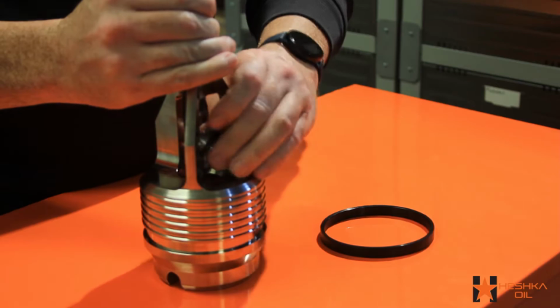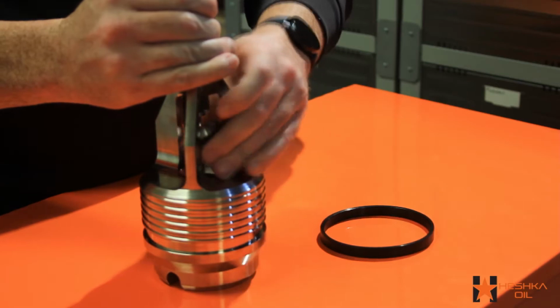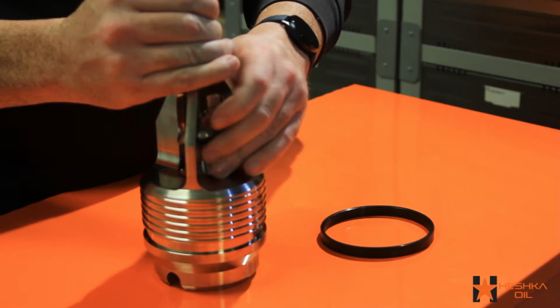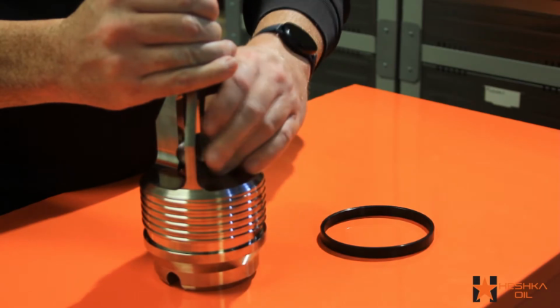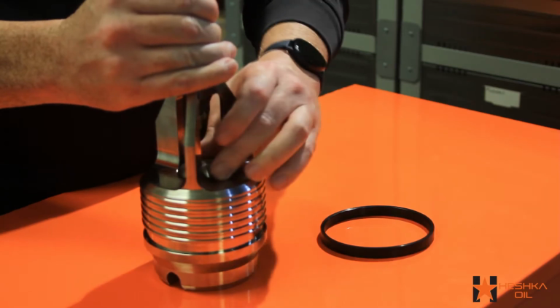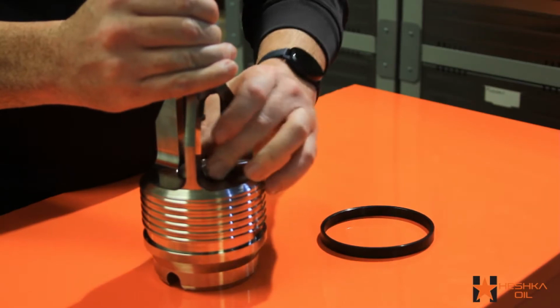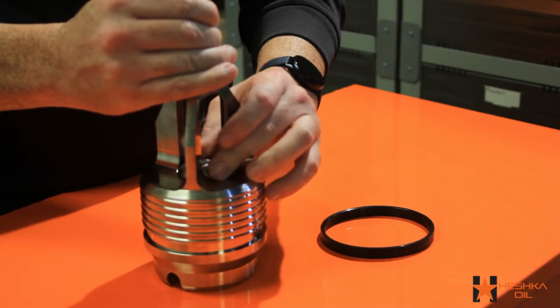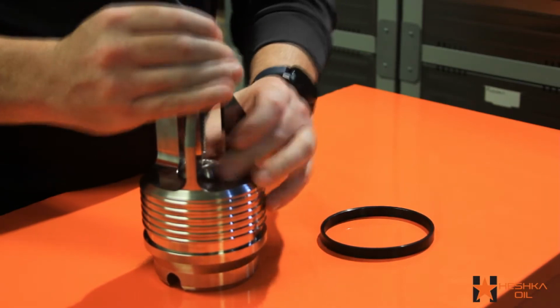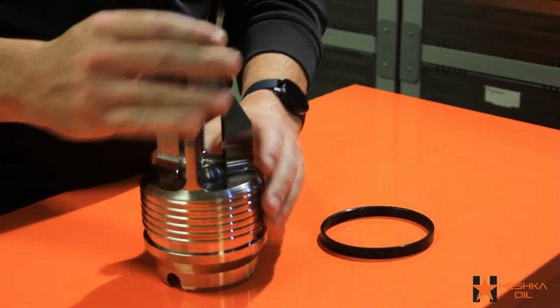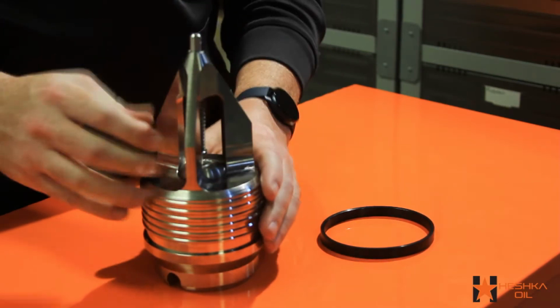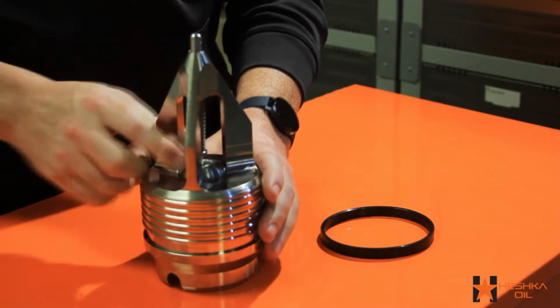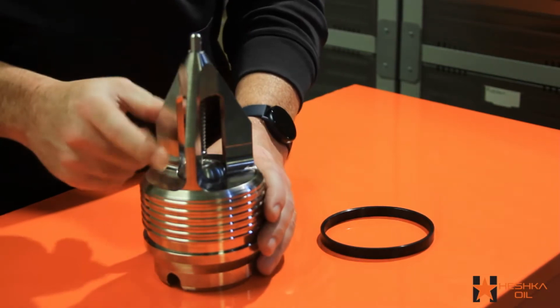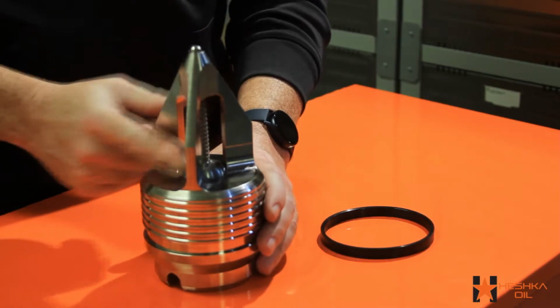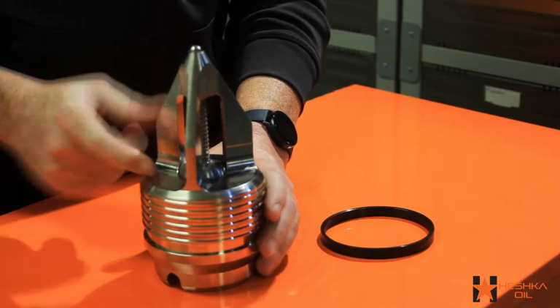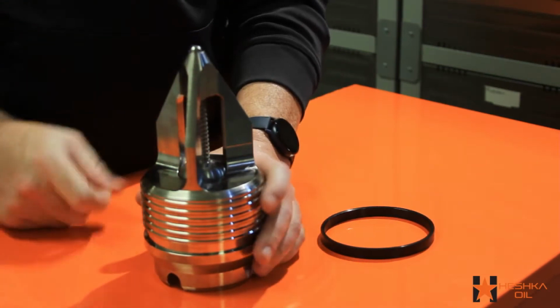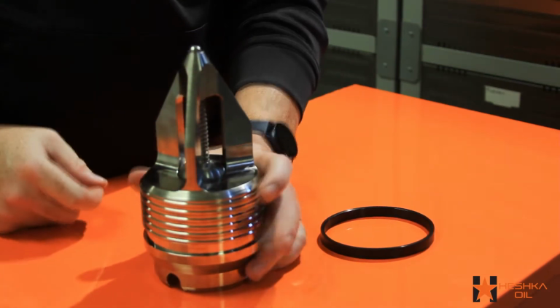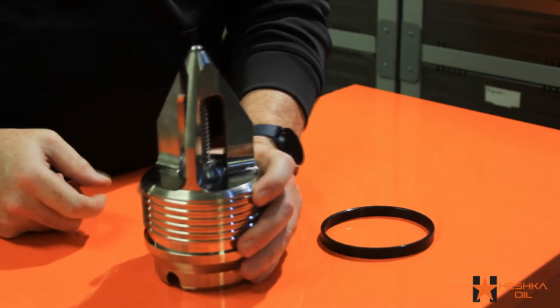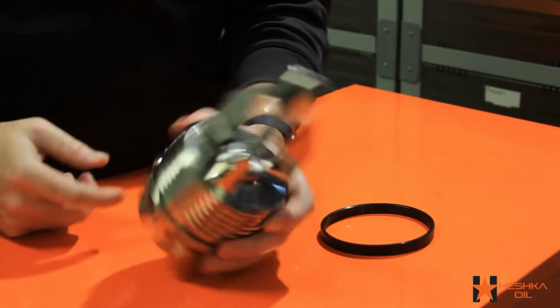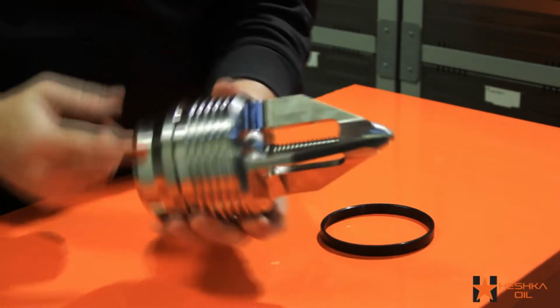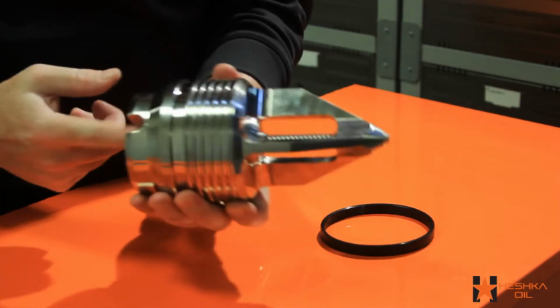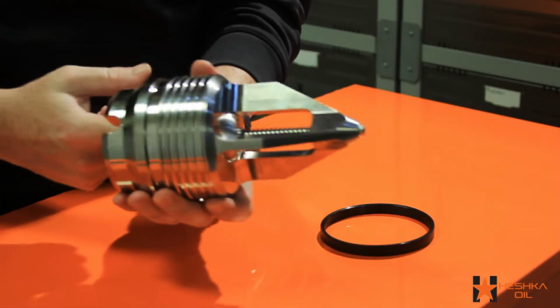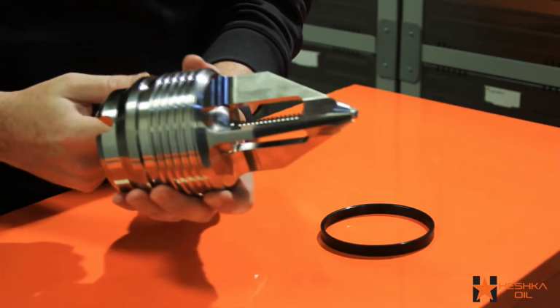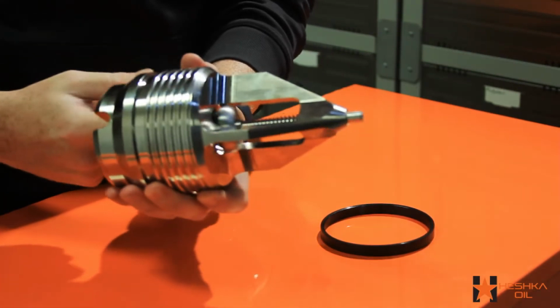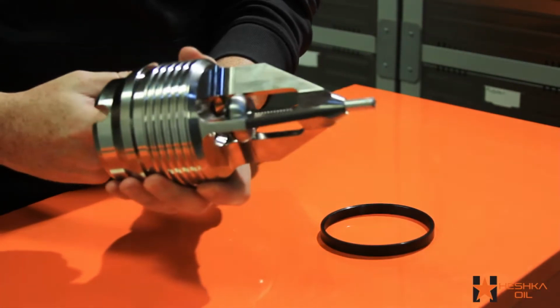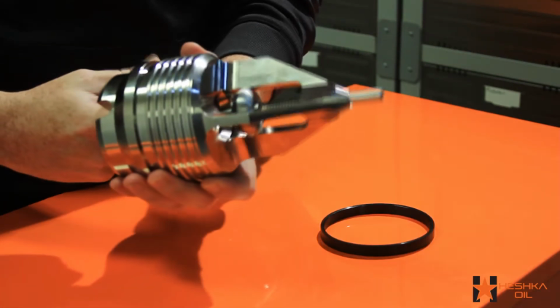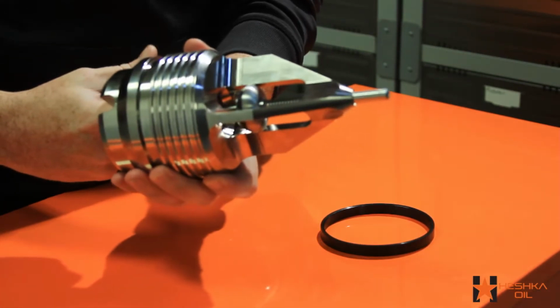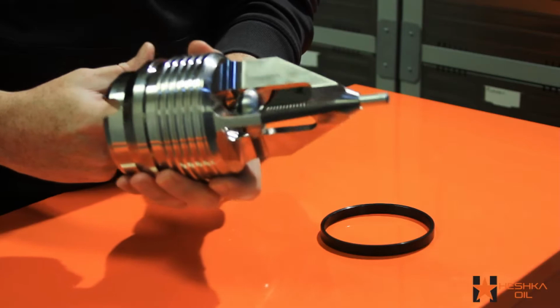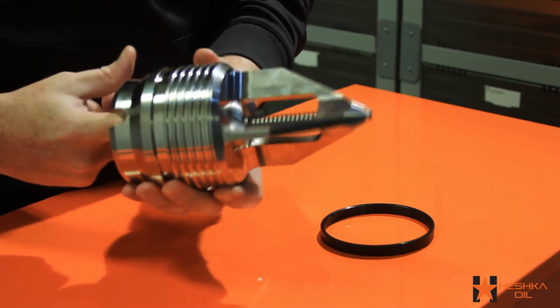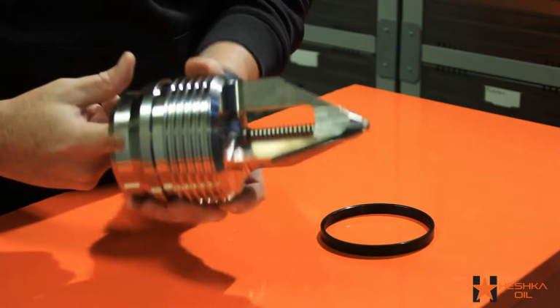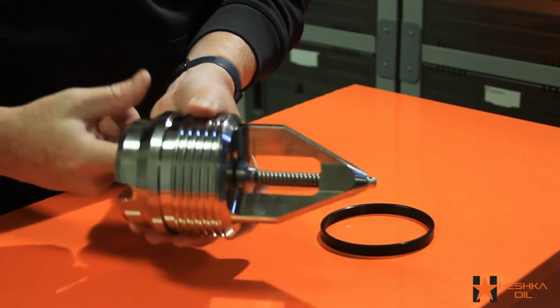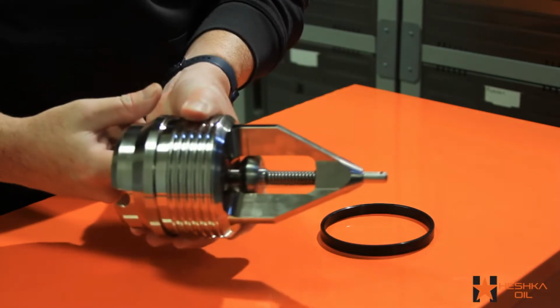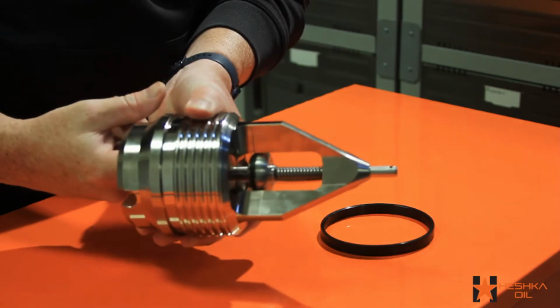With the piston installed, carefully release the stem until the base of the stem is in the opening of the piston.